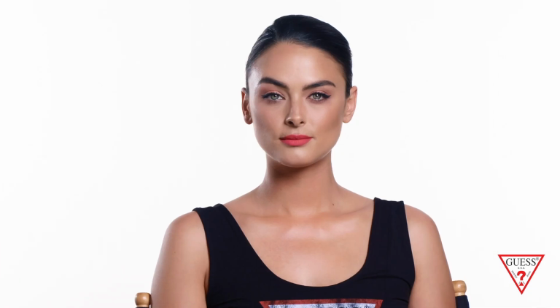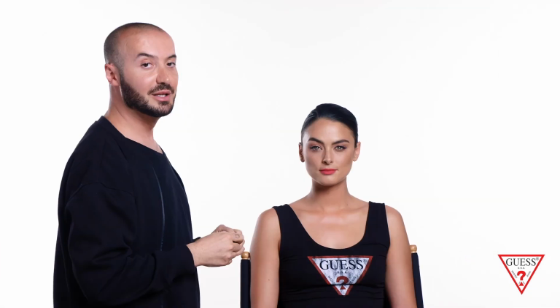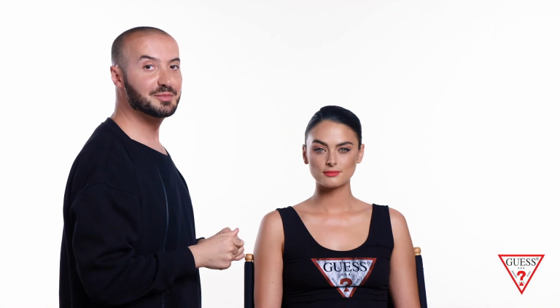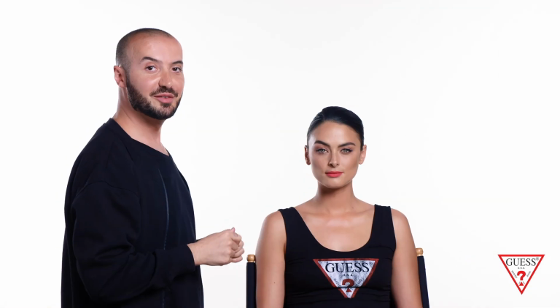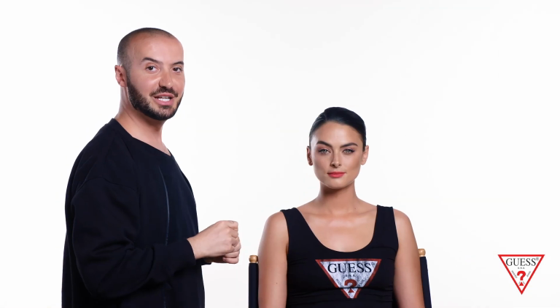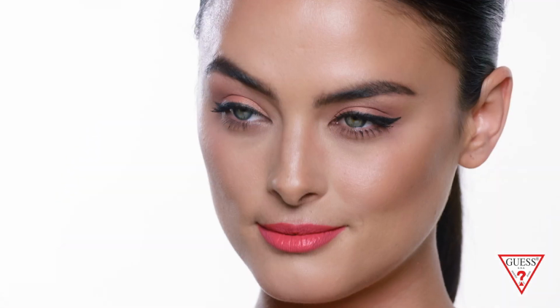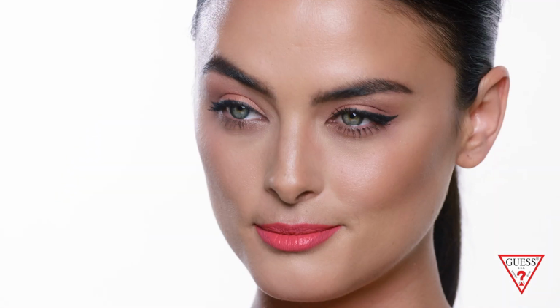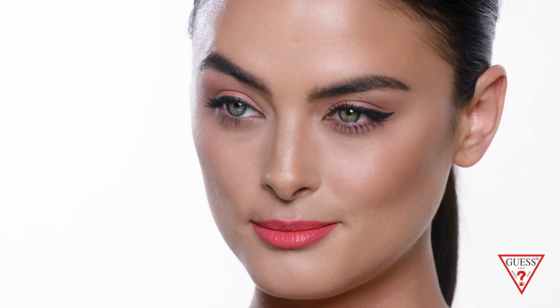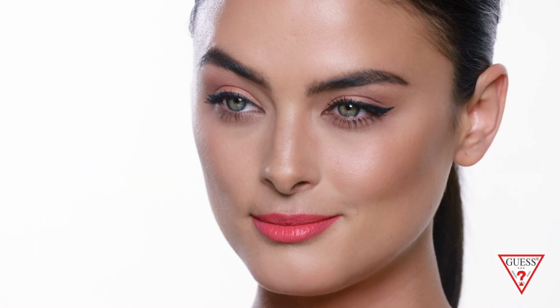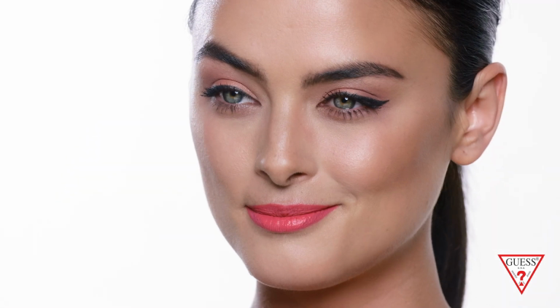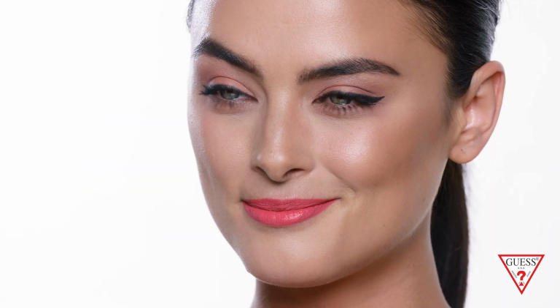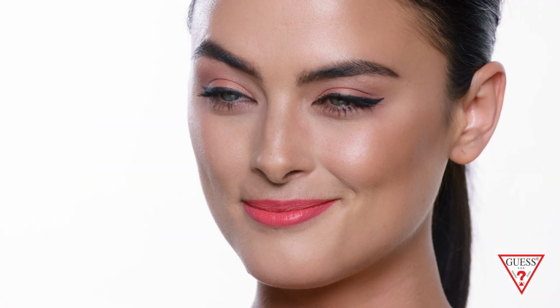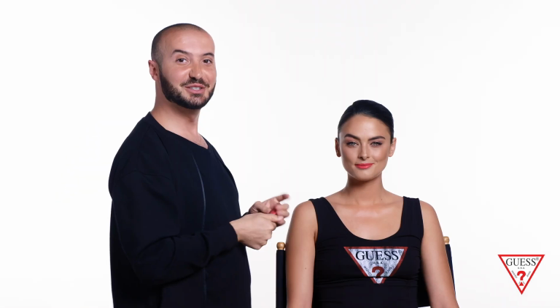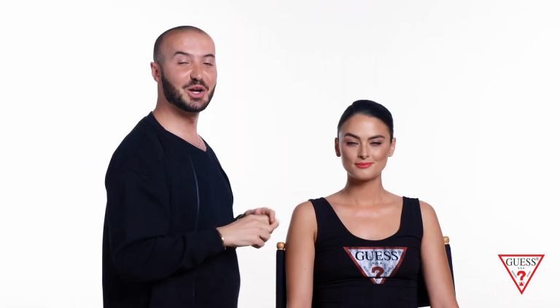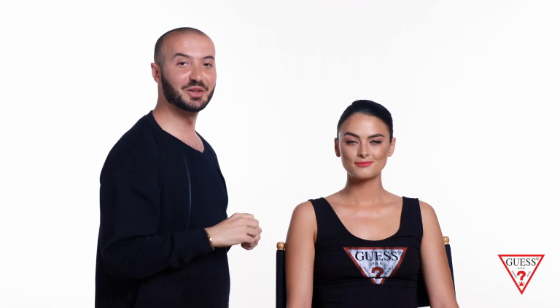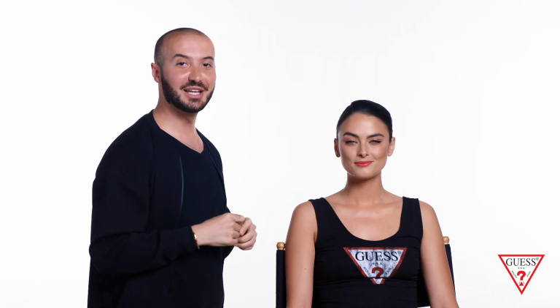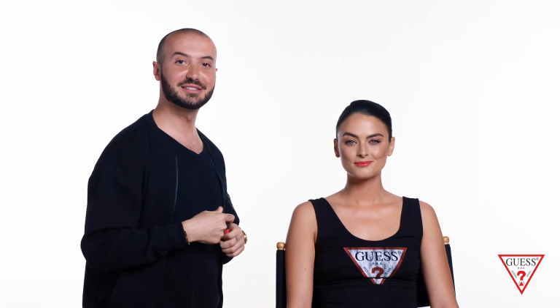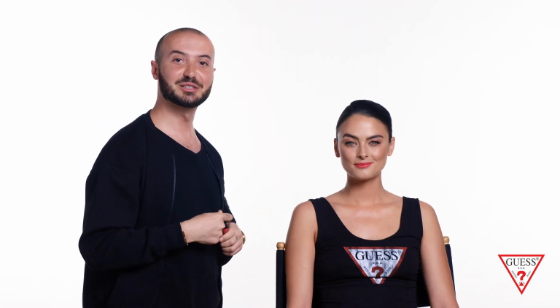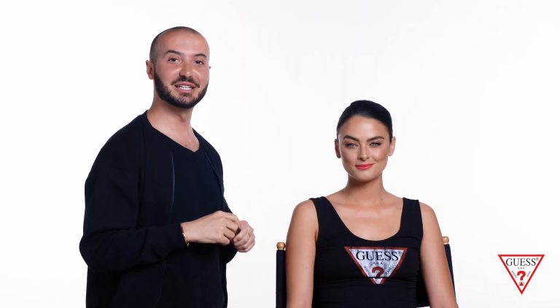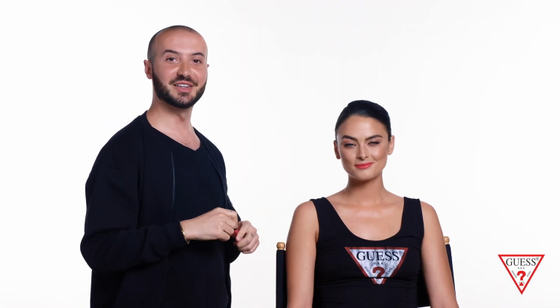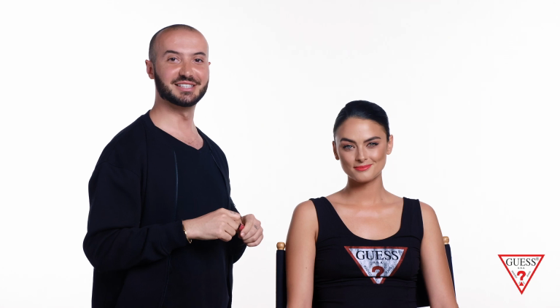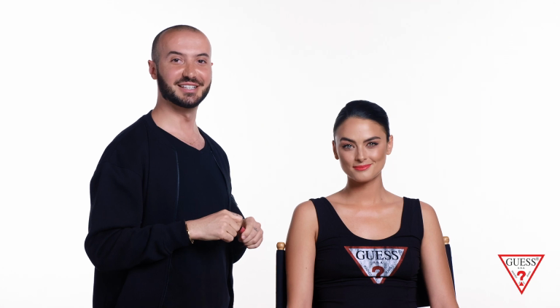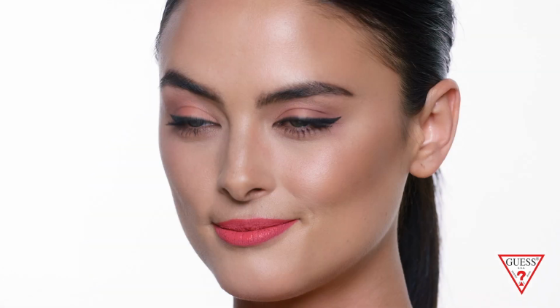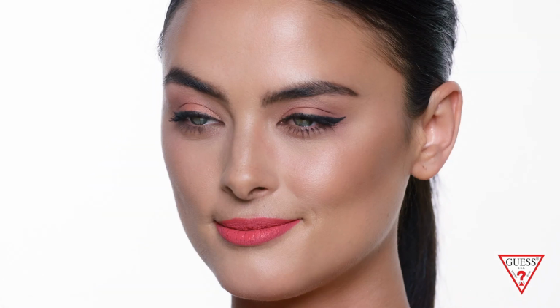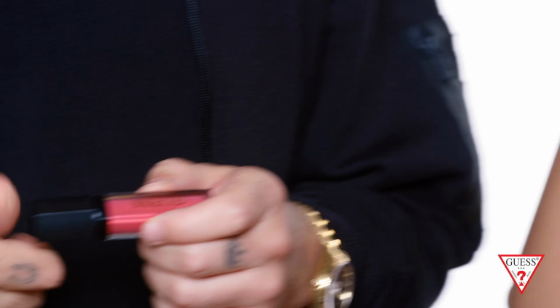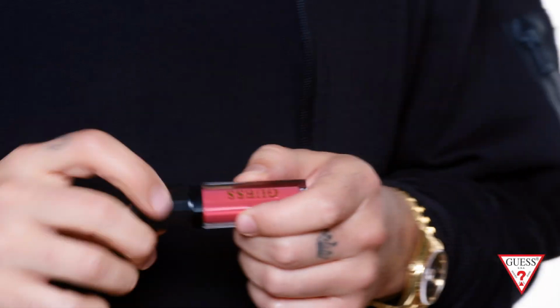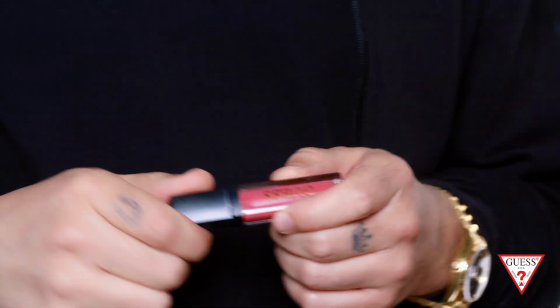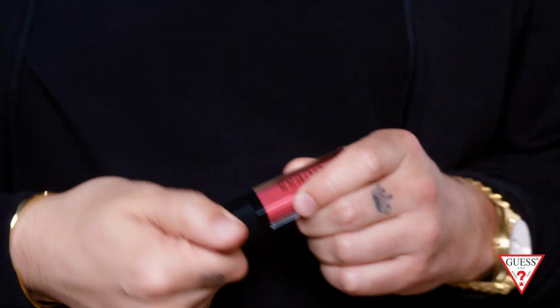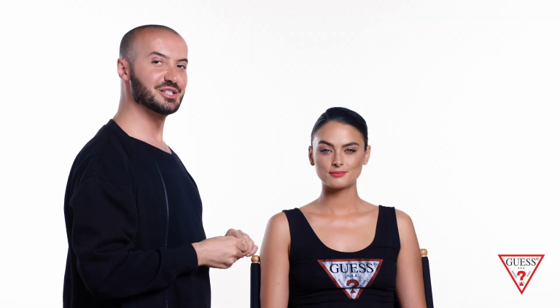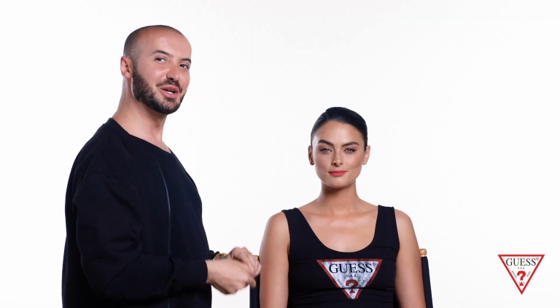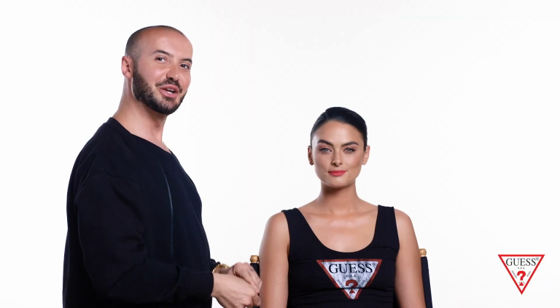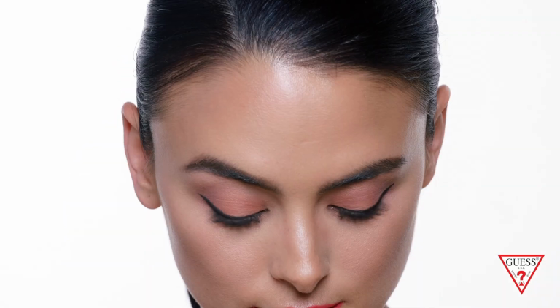And you don't need a lip liner to do that. The lips are finished — the look is done using only the Guess Cosmetics face kit, and she's ready to go.